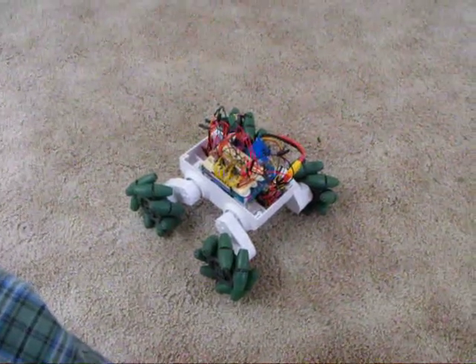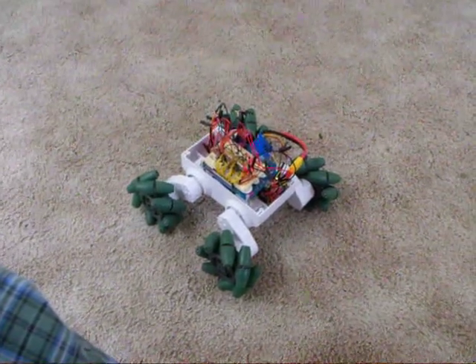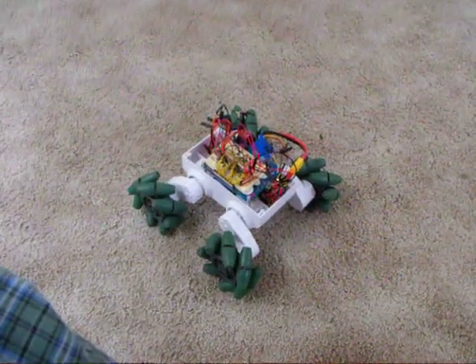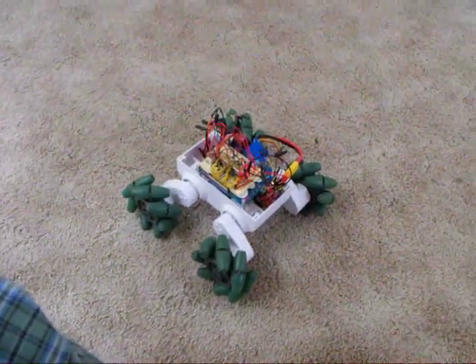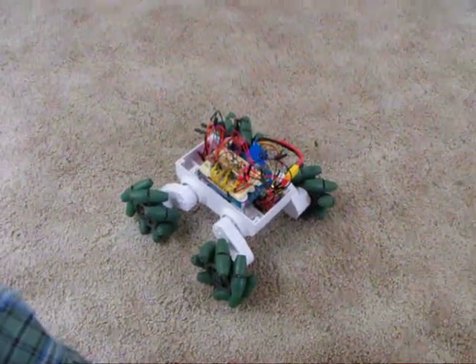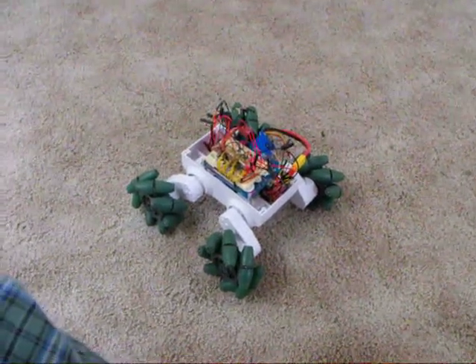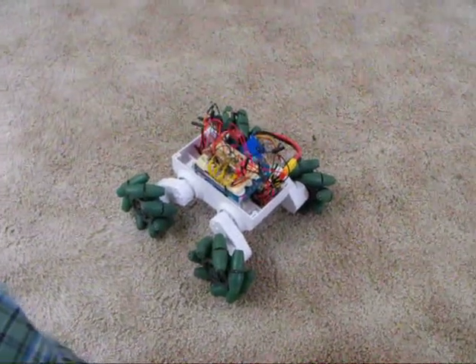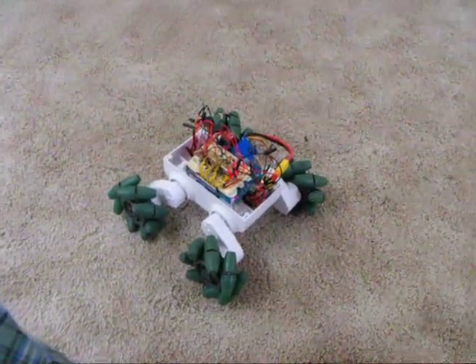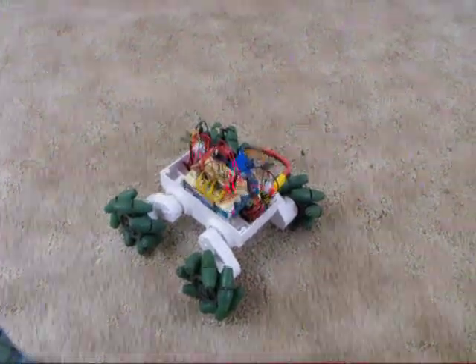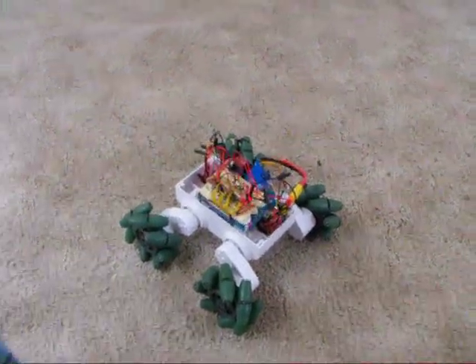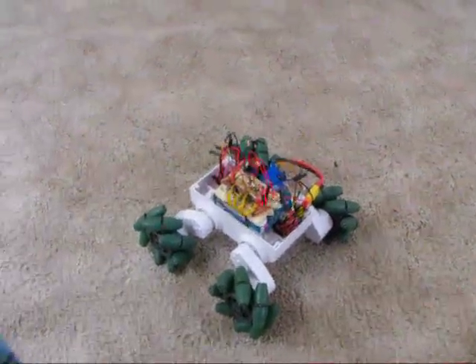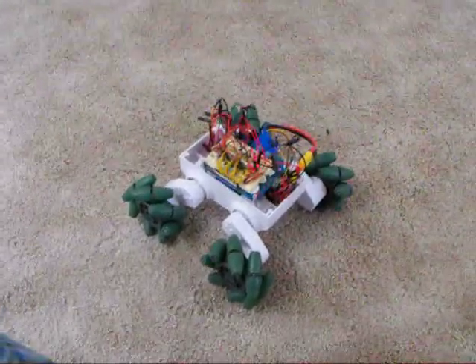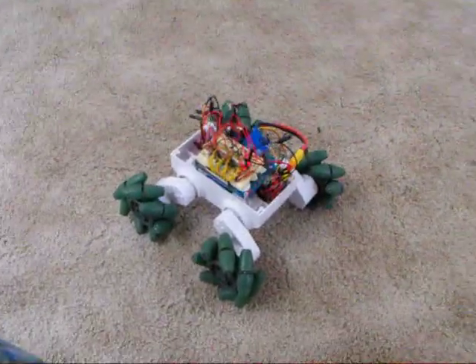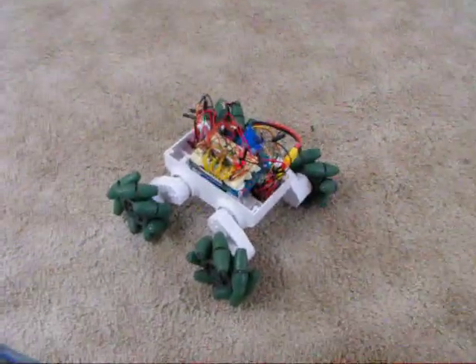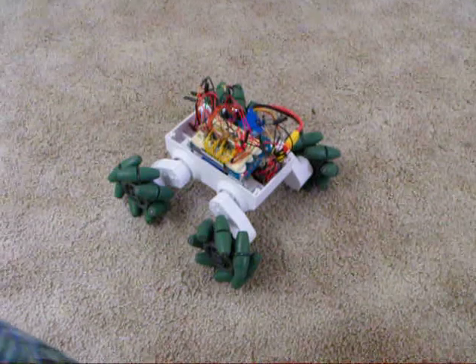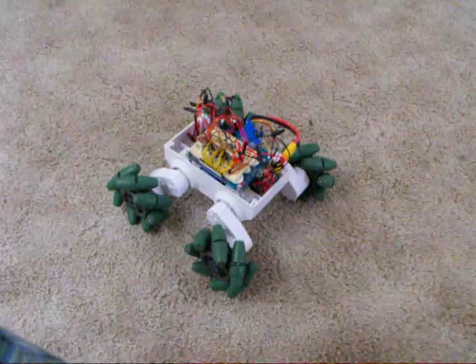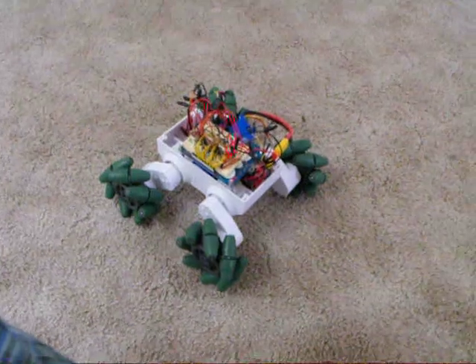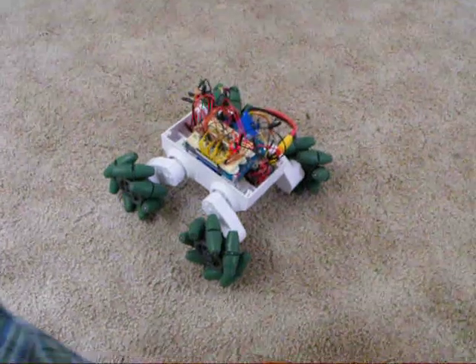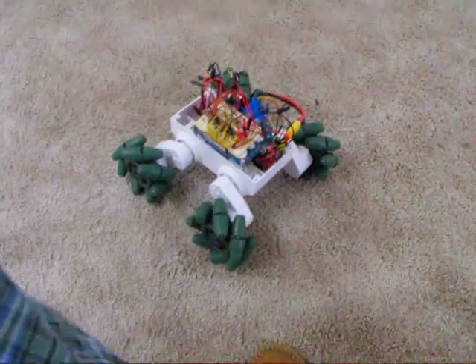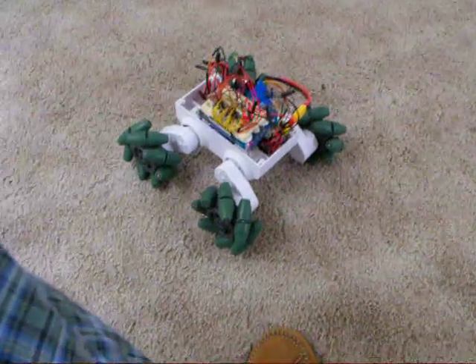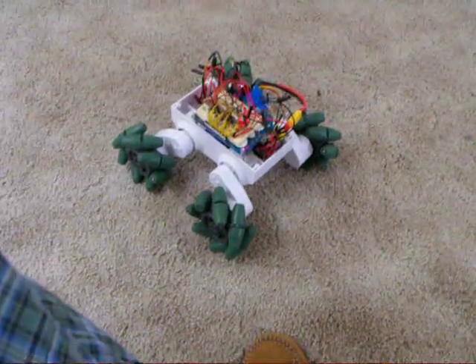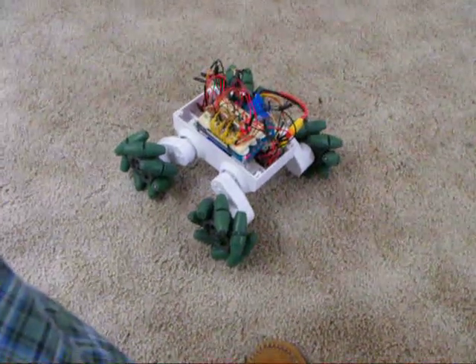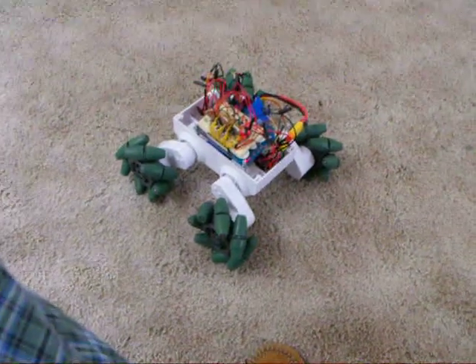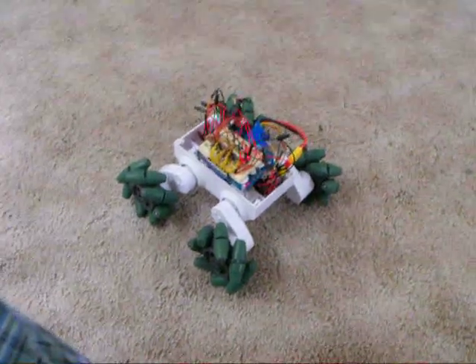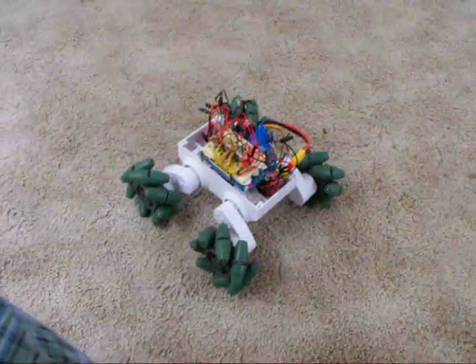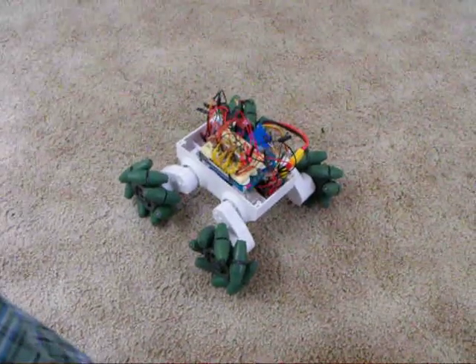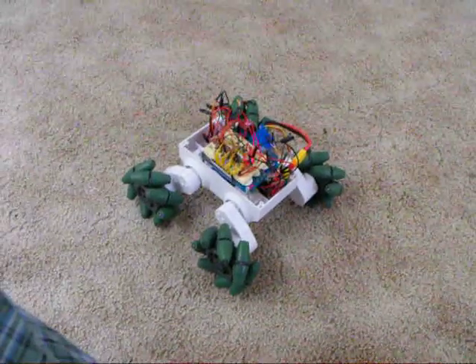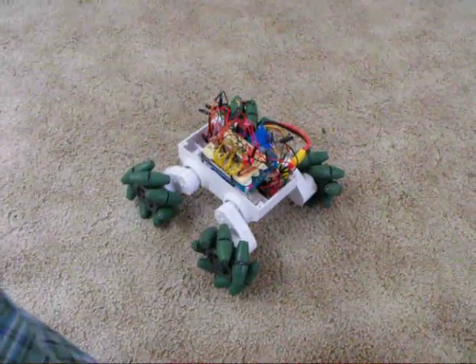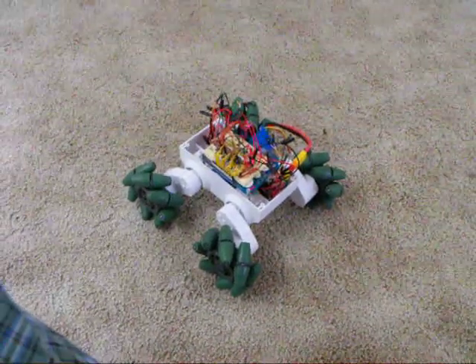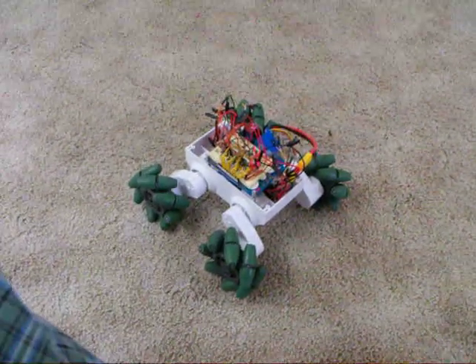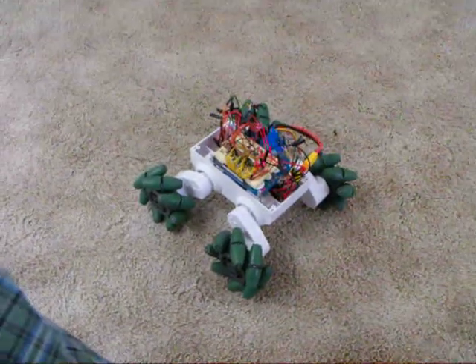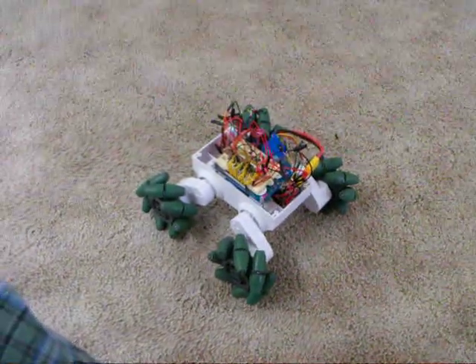Anyway, that's it for now. I'm actually pleased with how well it is progressing.